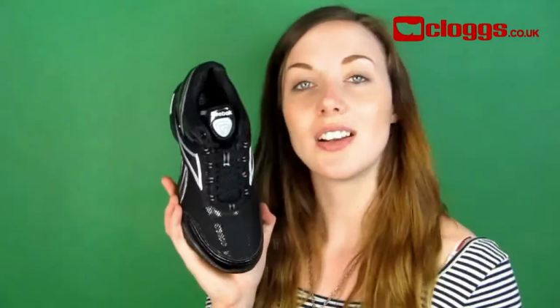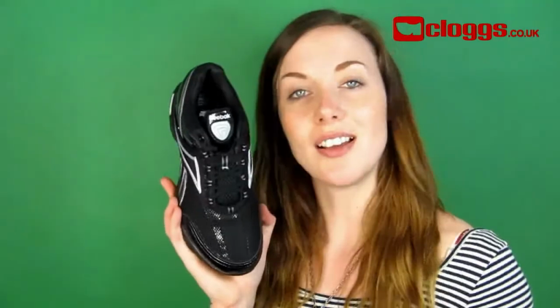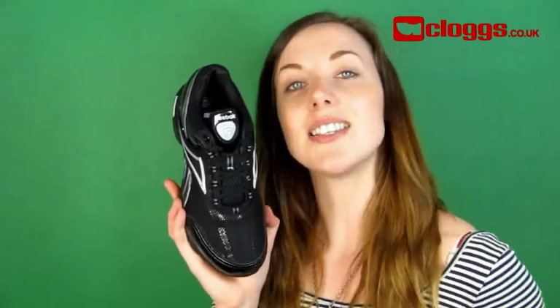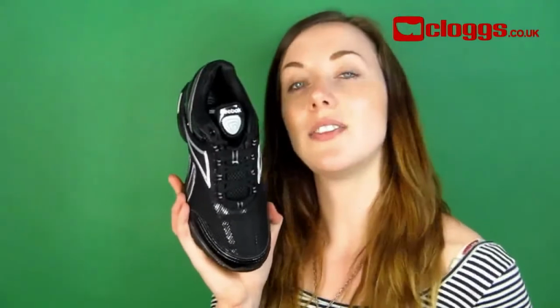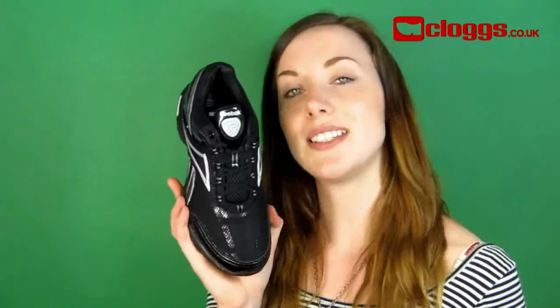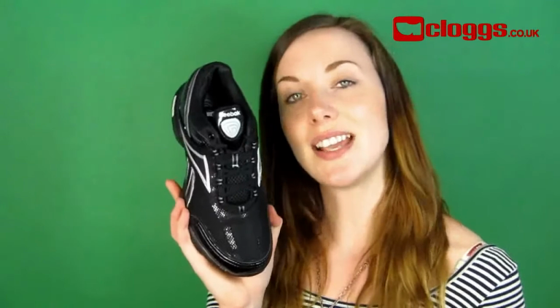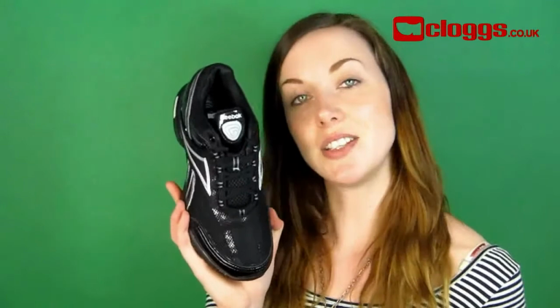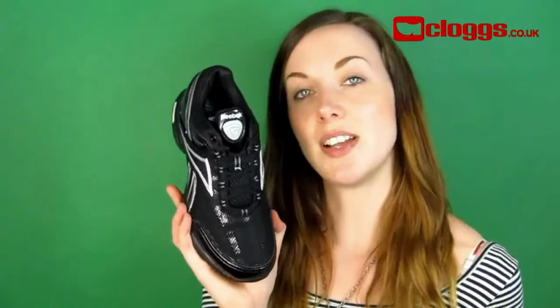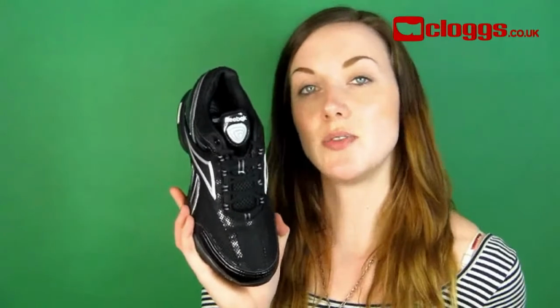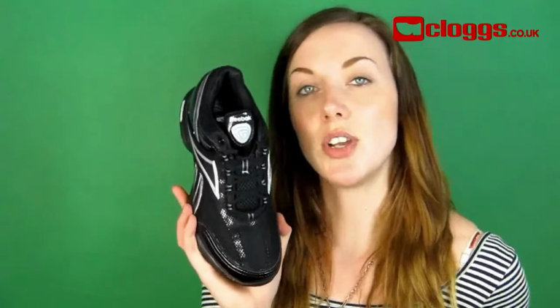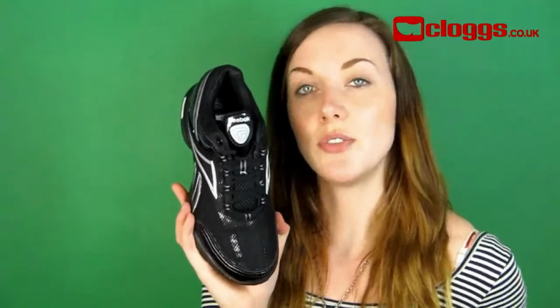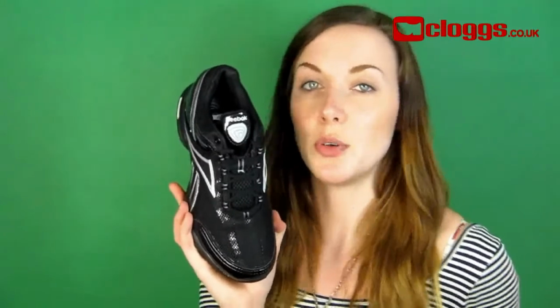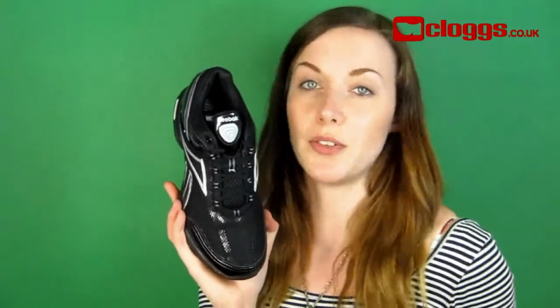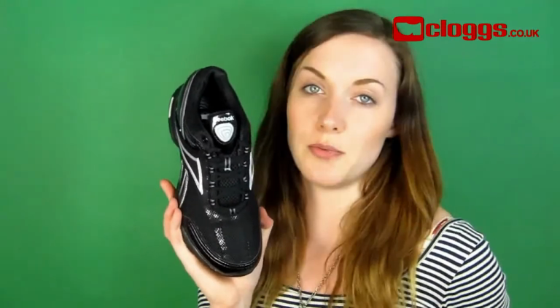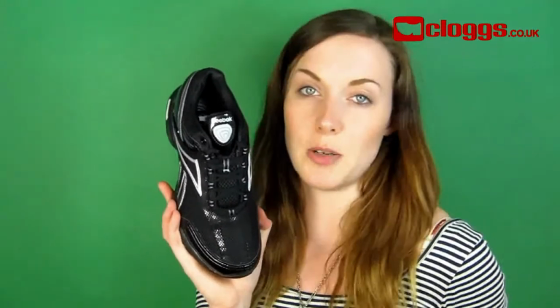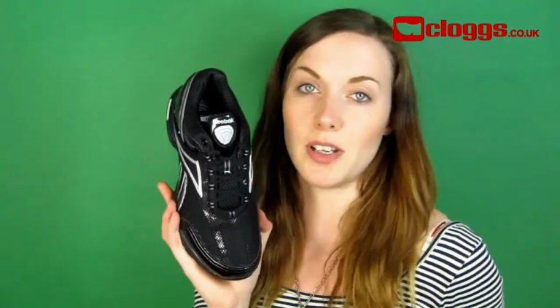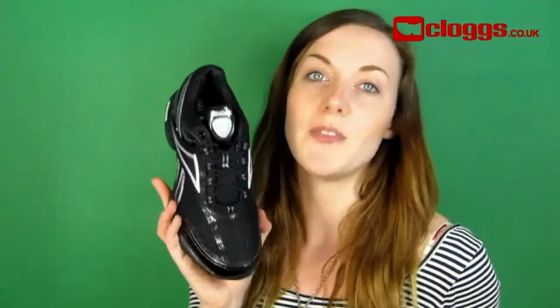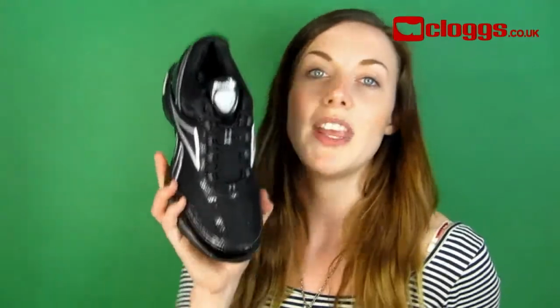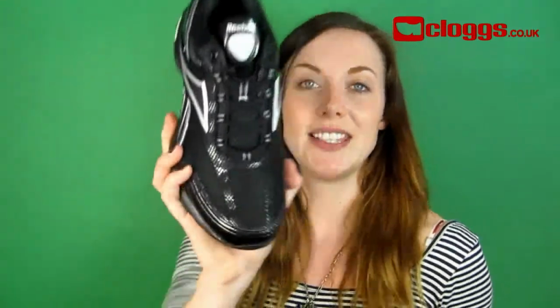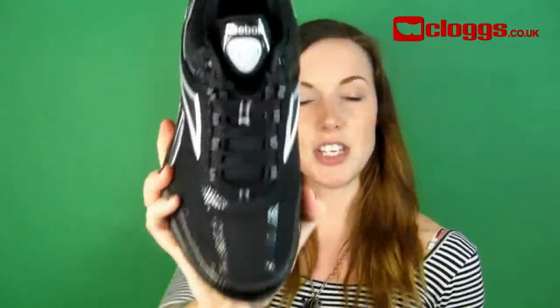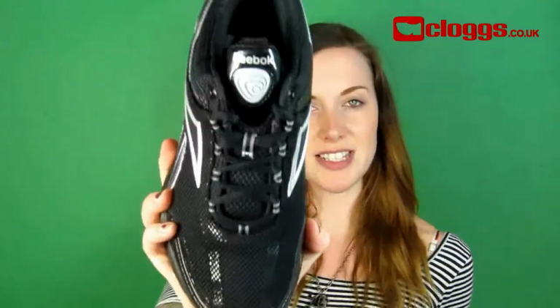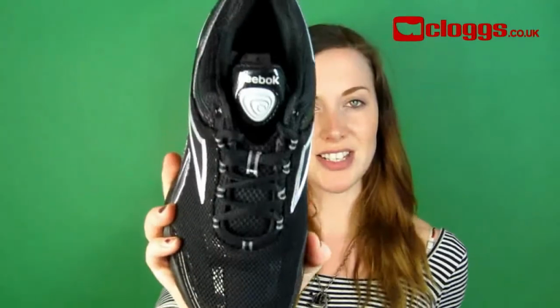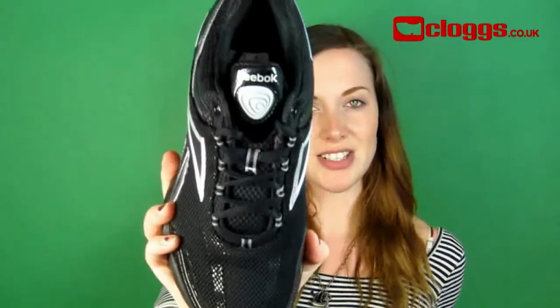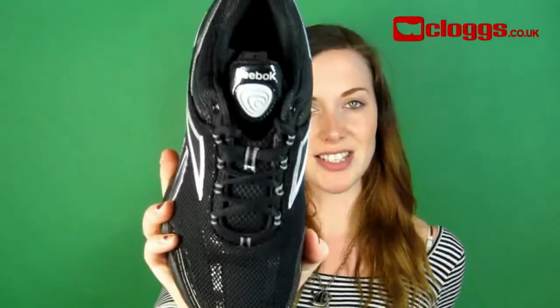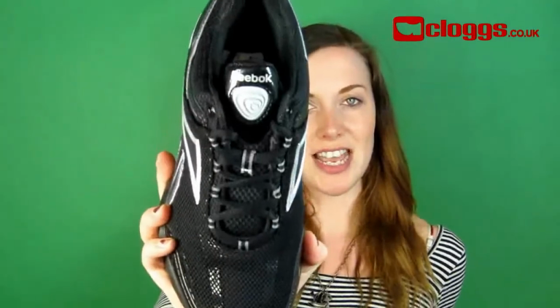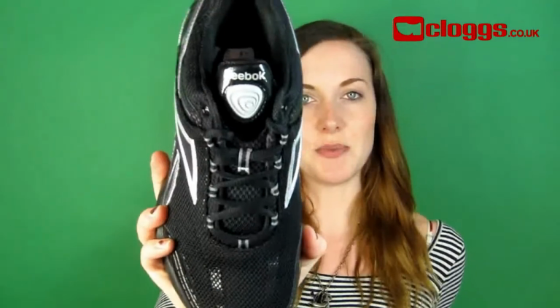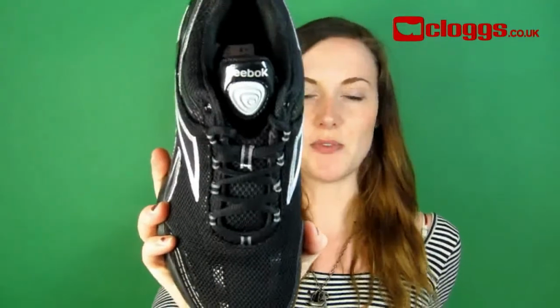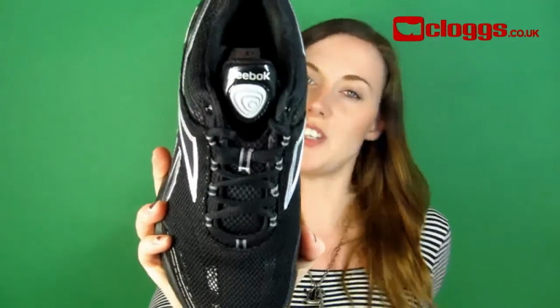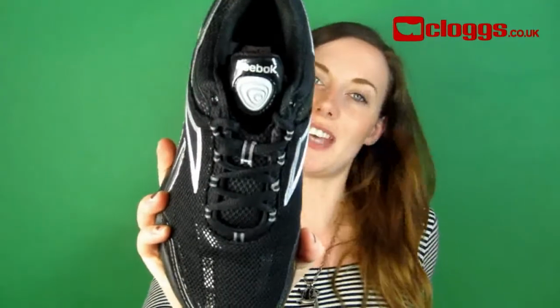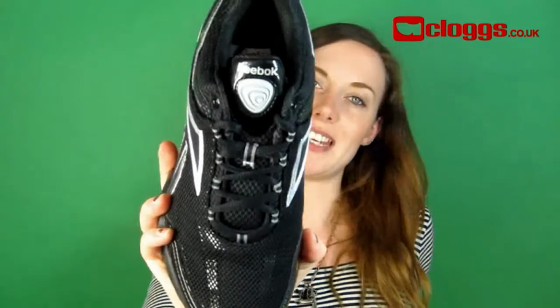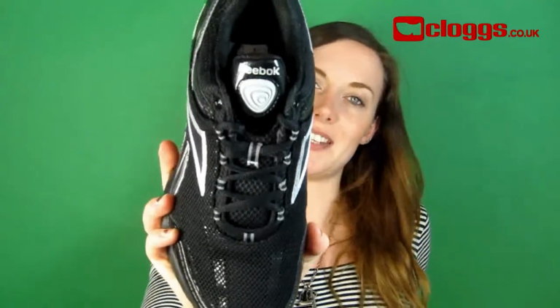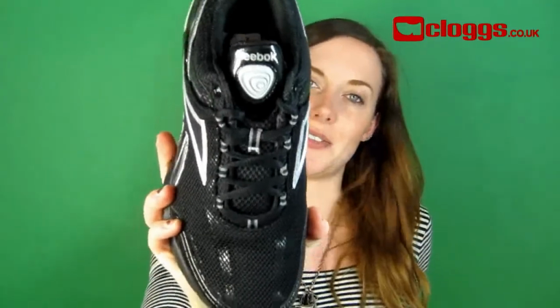Clugs have a fantastic range of toning footwear from Reebok. Get your Easy Tones today with free UK delivery.